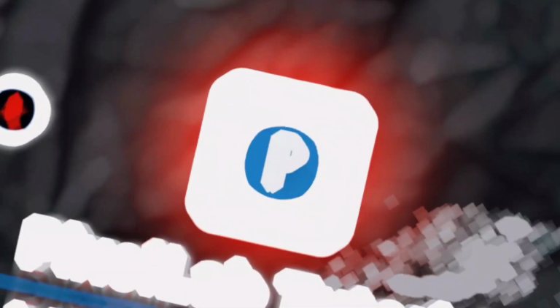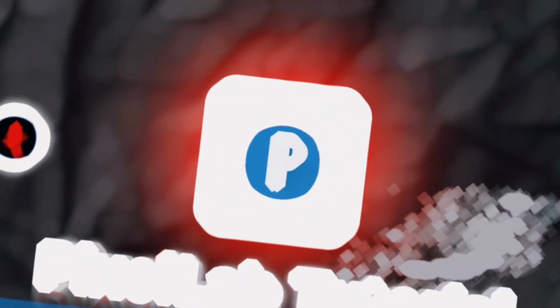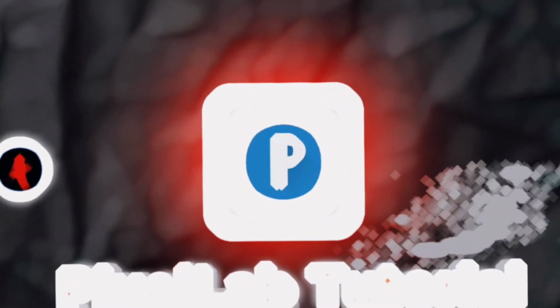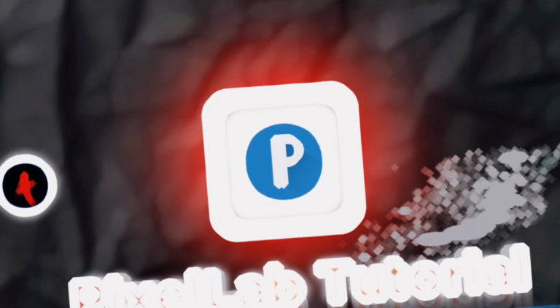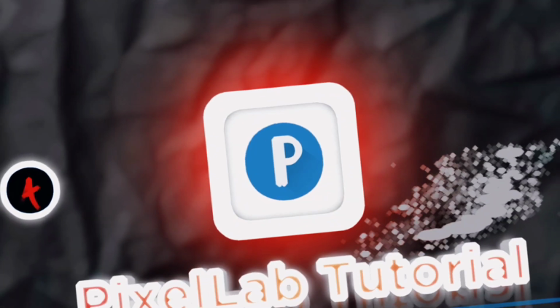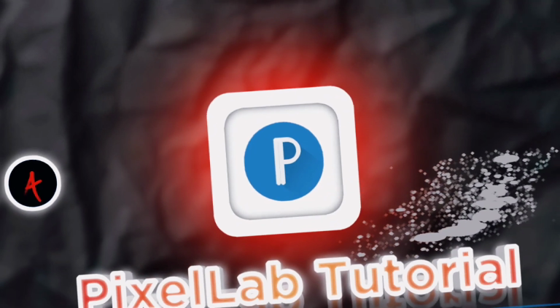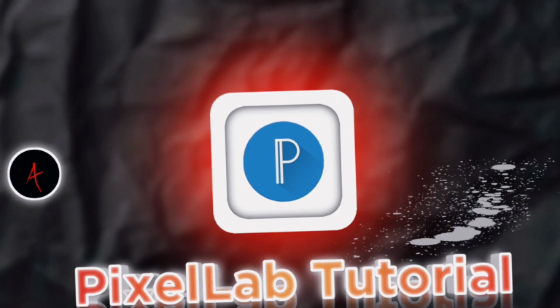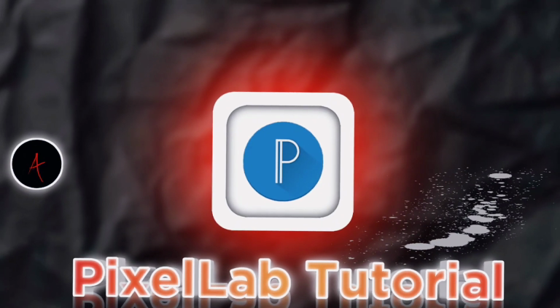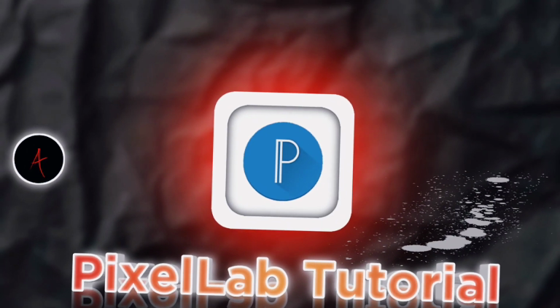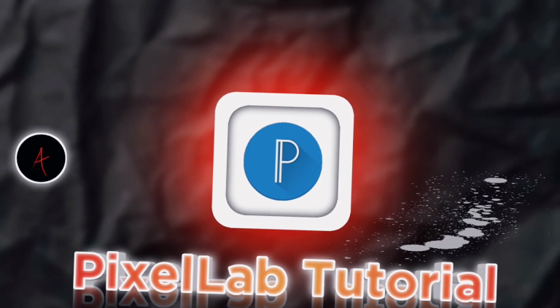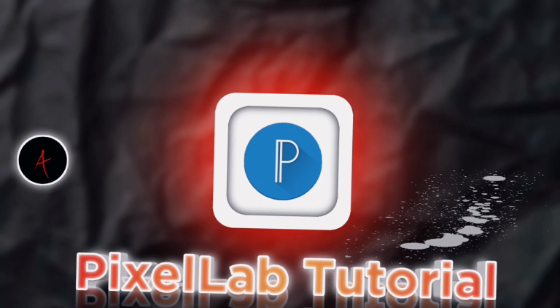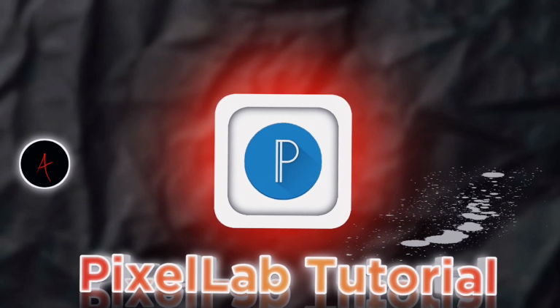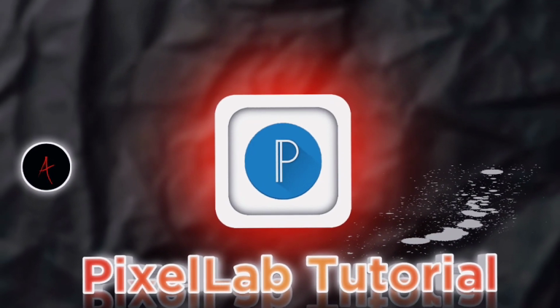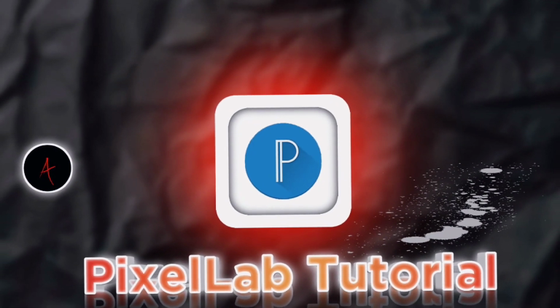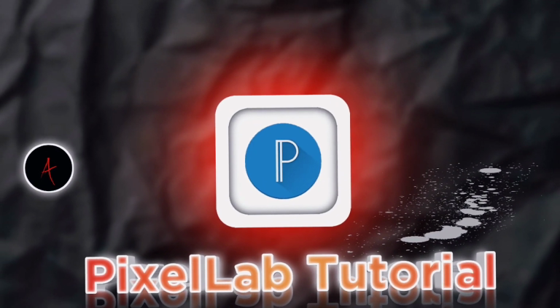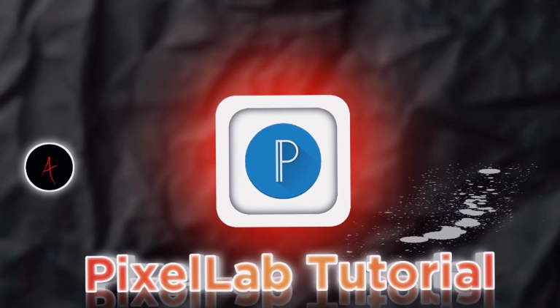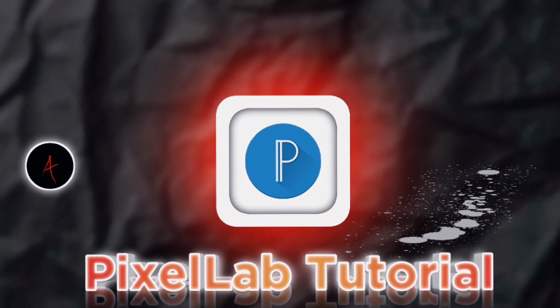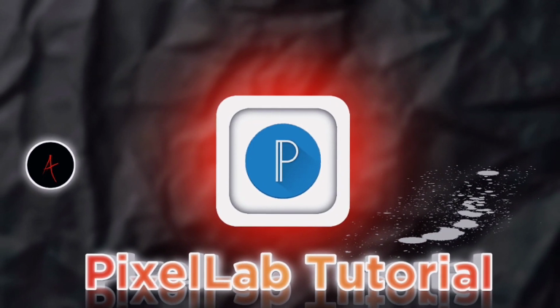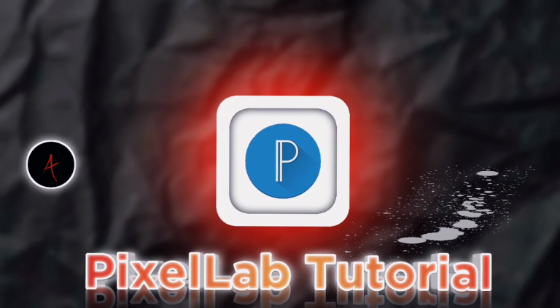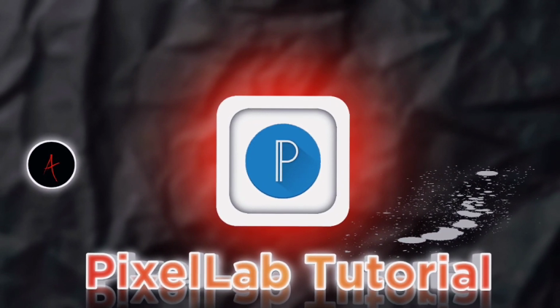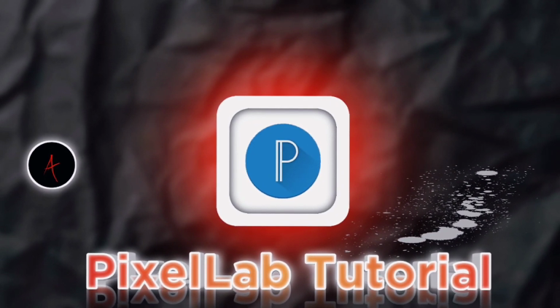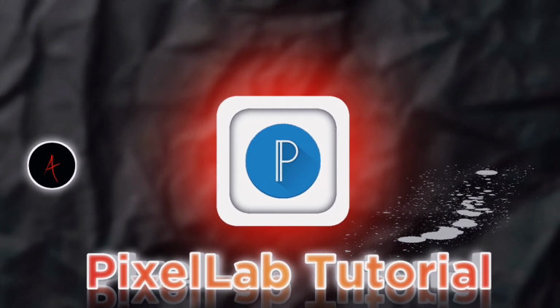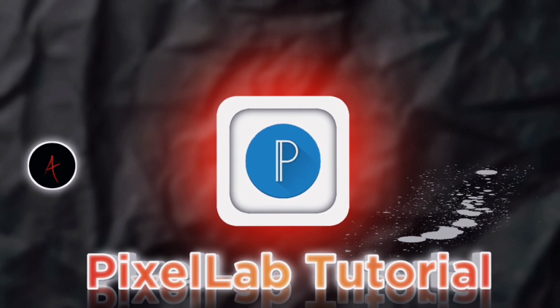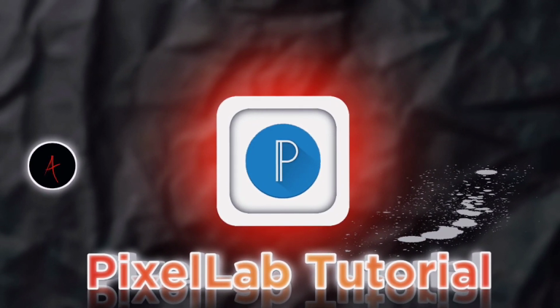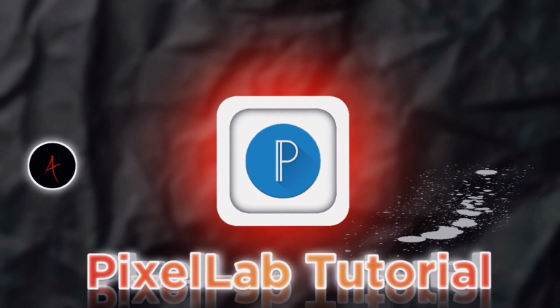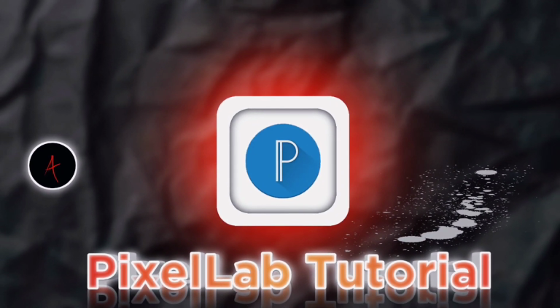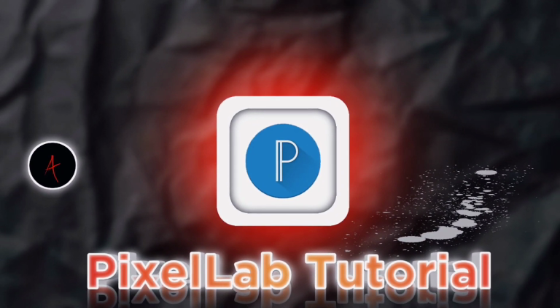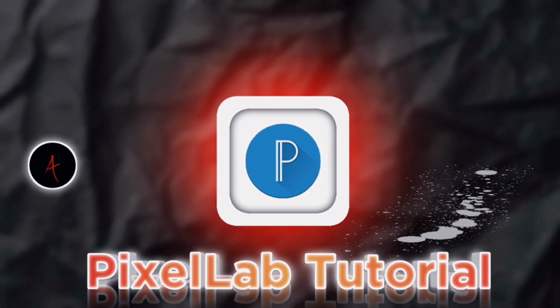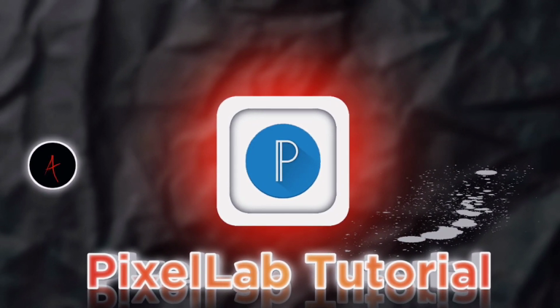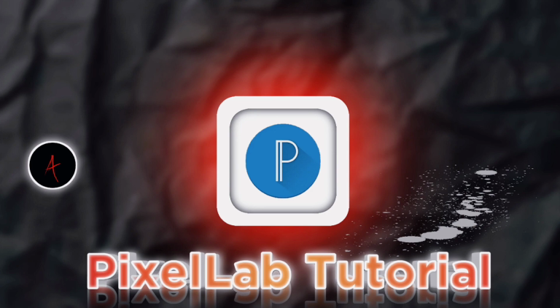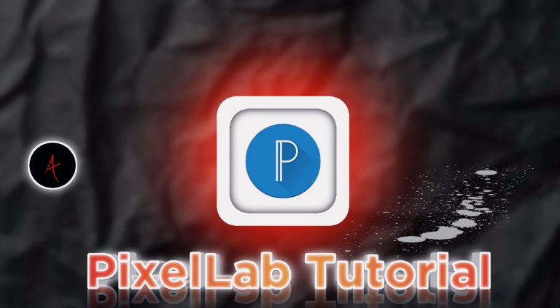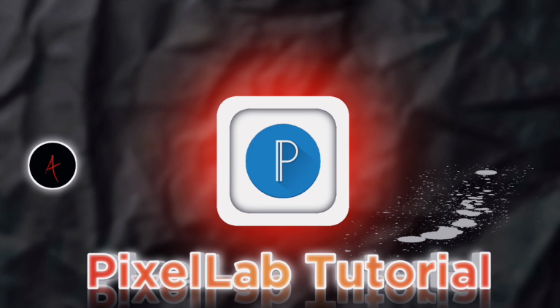Hi, this is Arush. I hope this tutorial will be helpful for you. Let's watch this video.